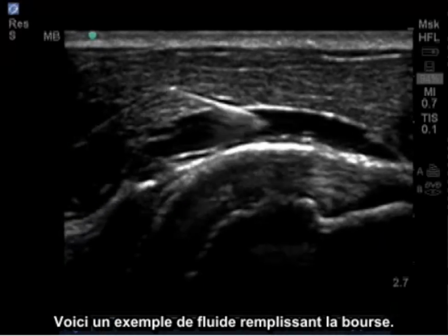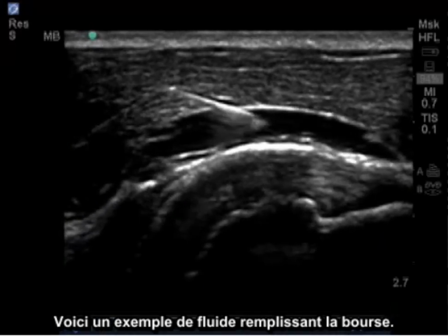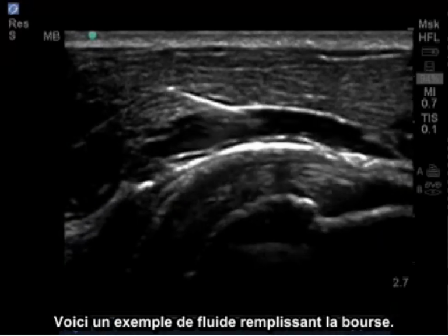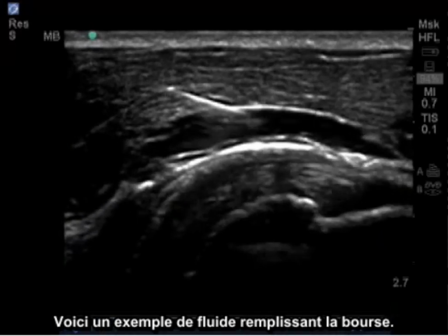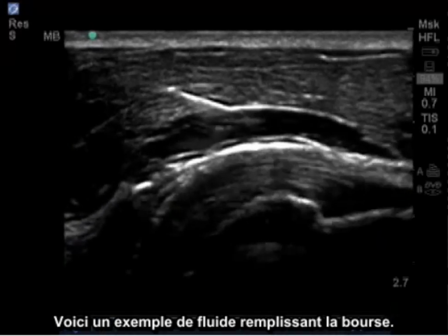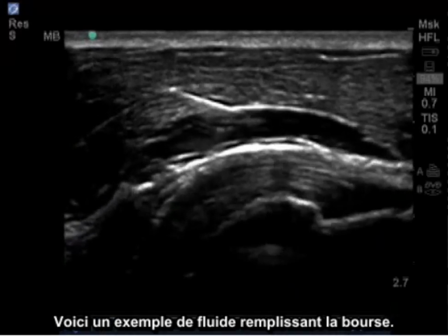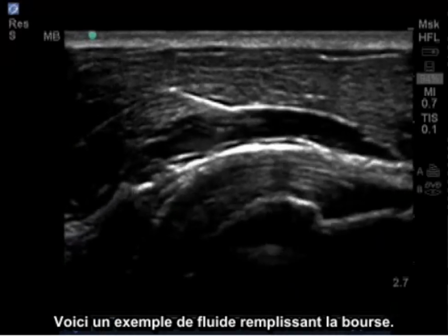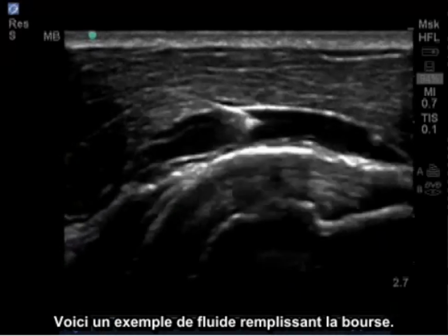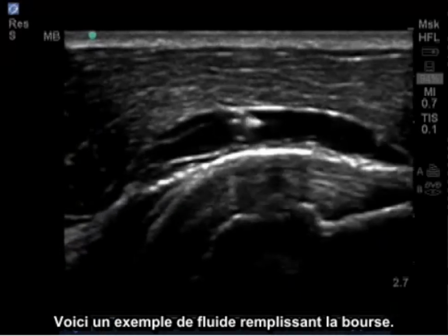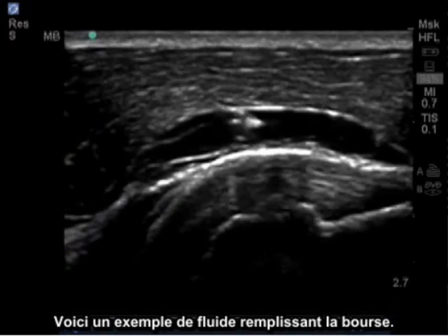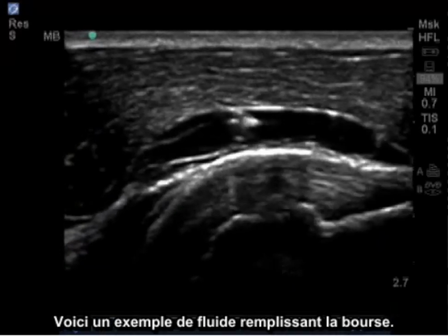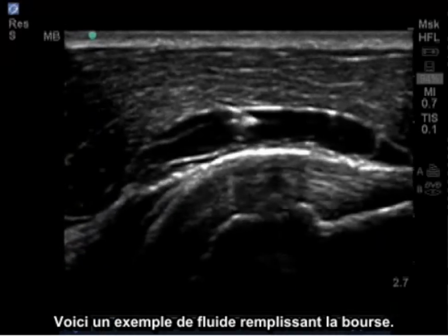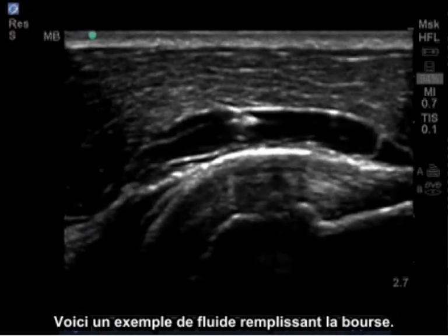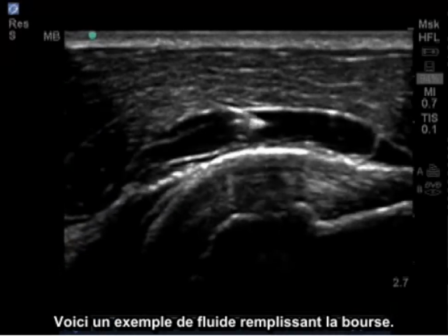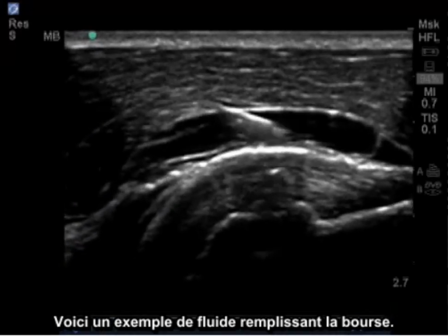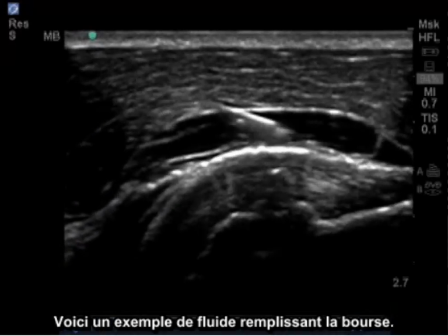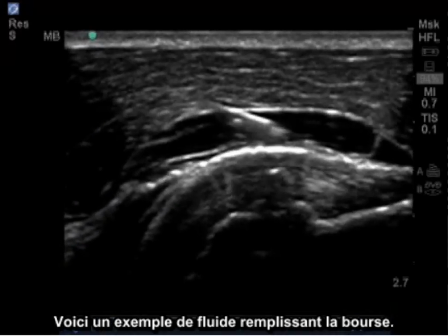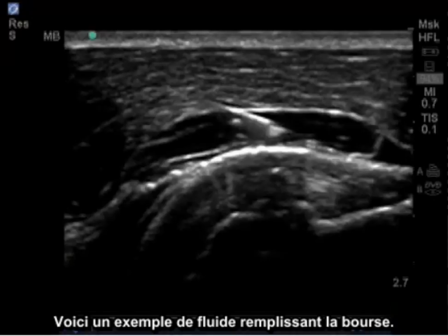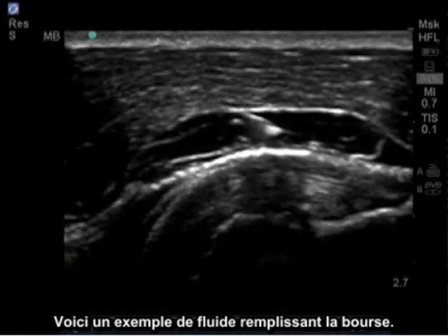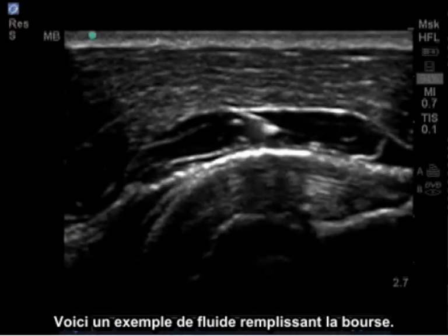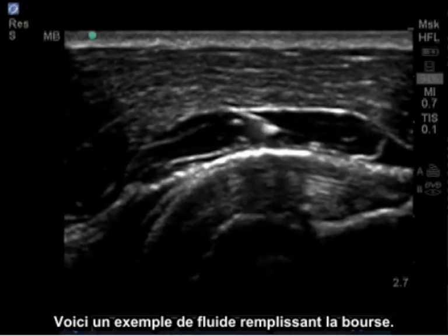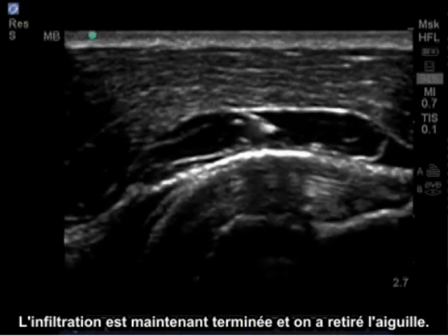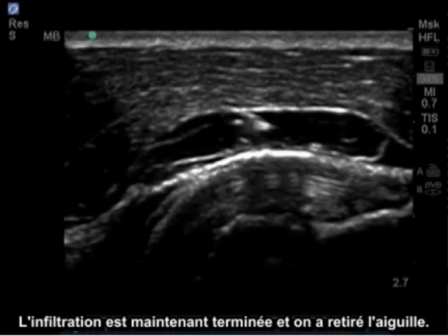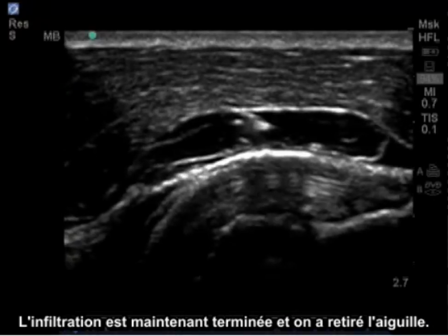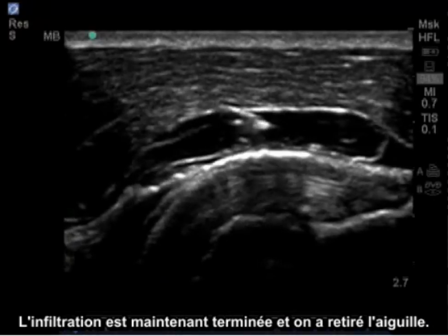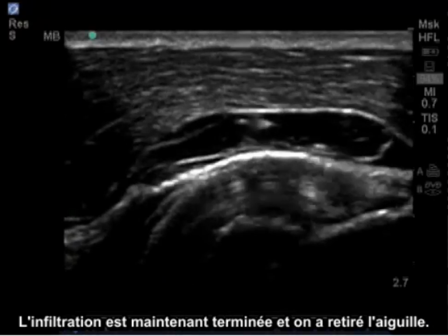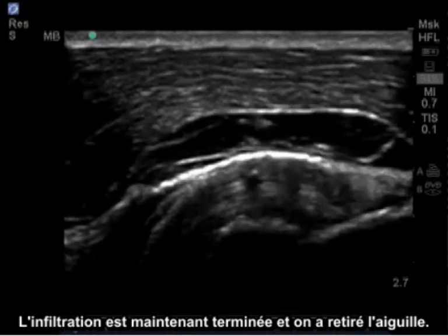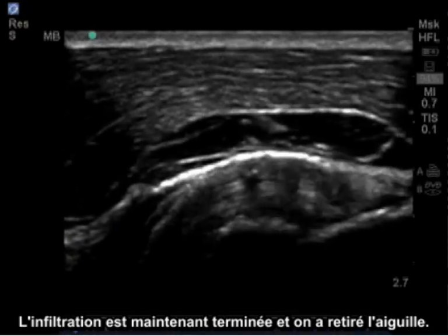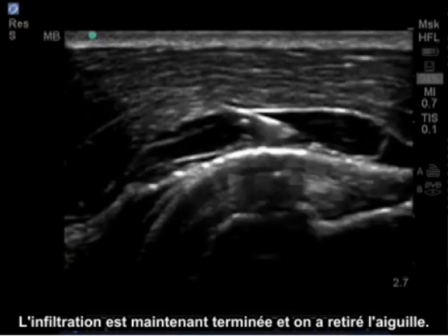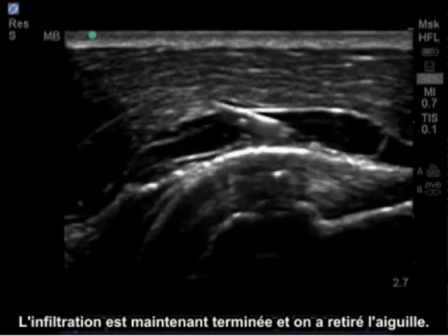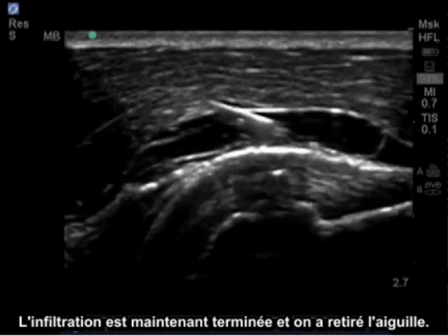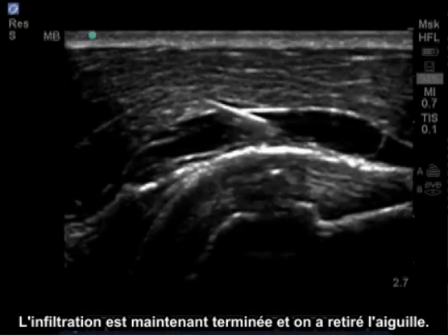Here is an example of fluid filling the bursa. The injection is now complete and the needle is withdrawn.